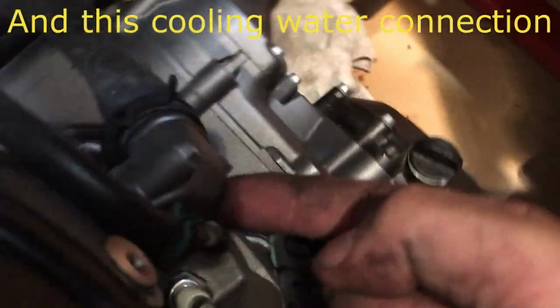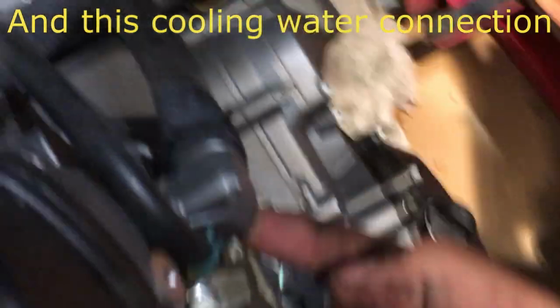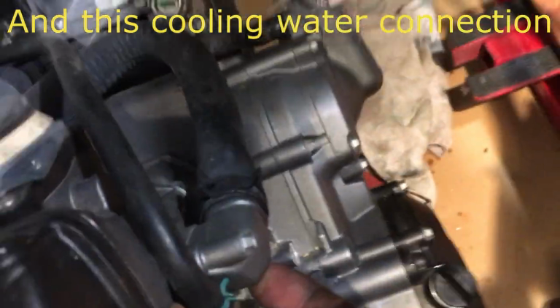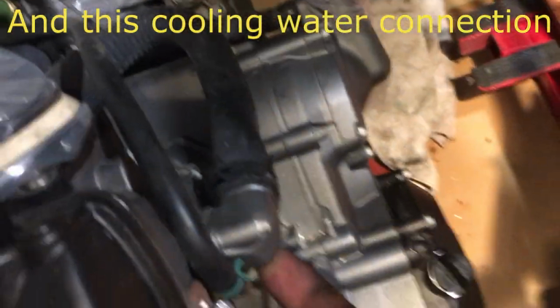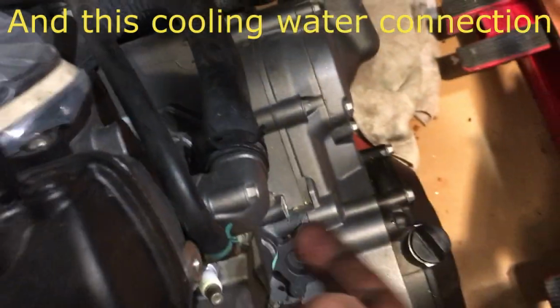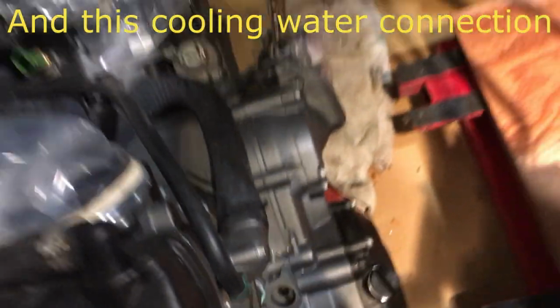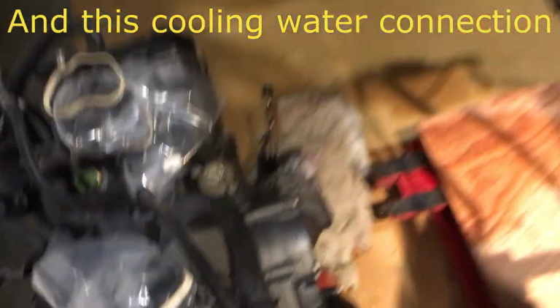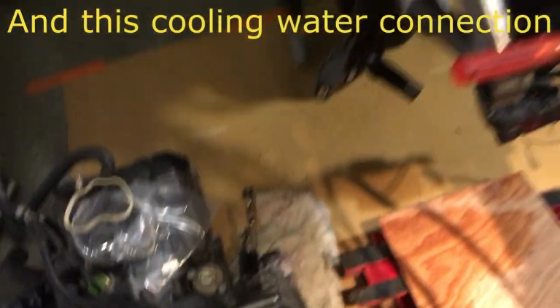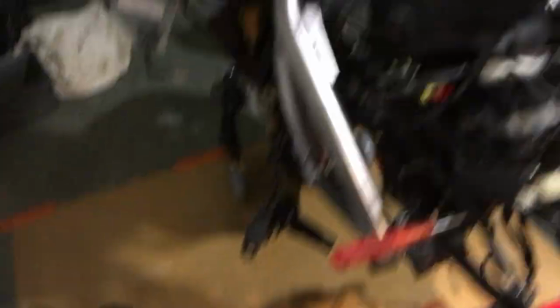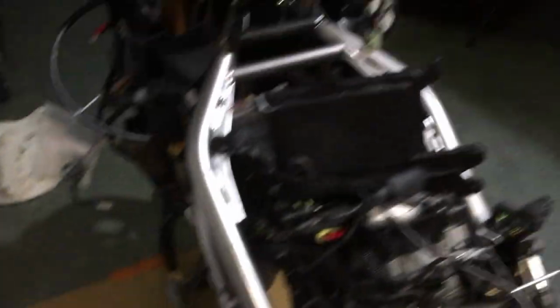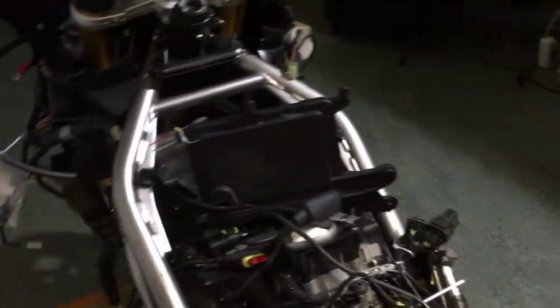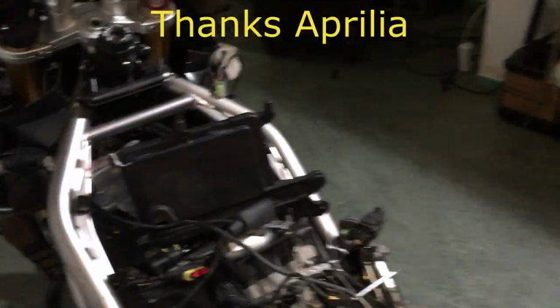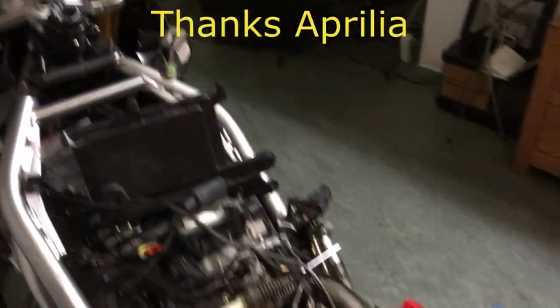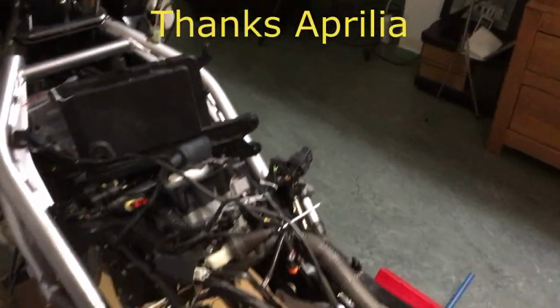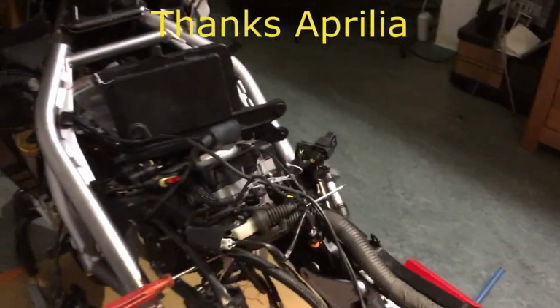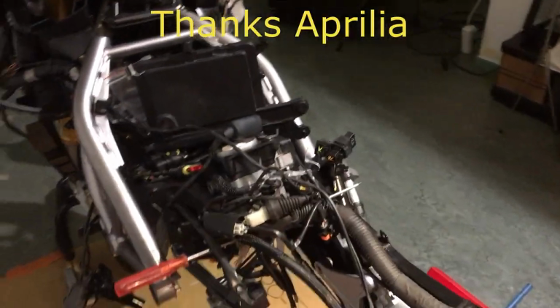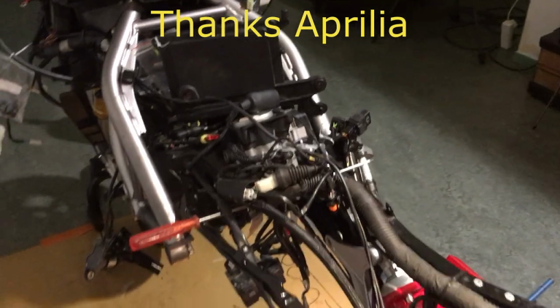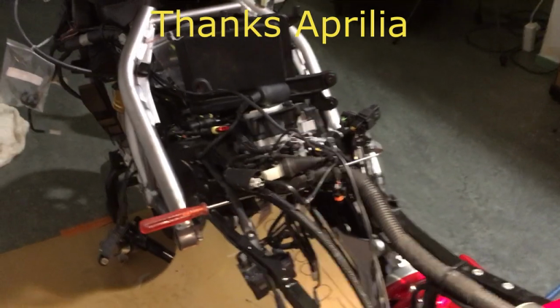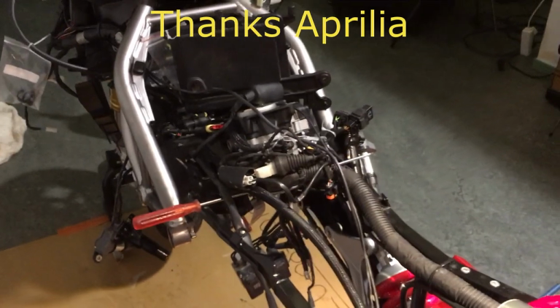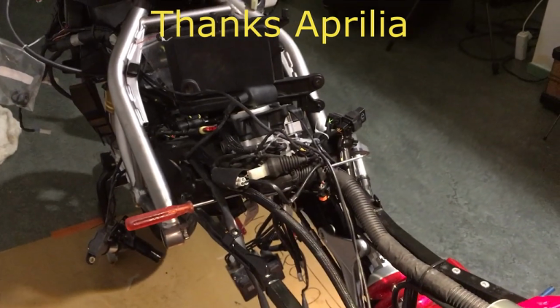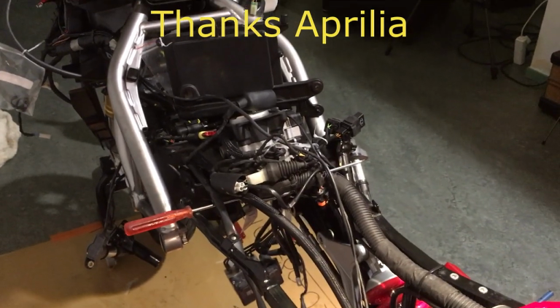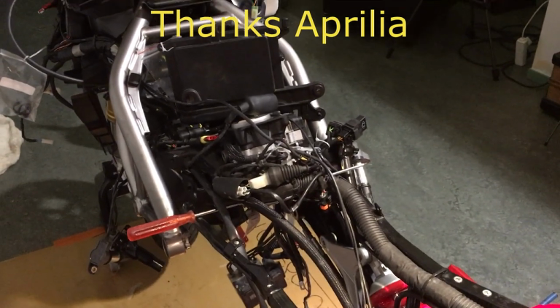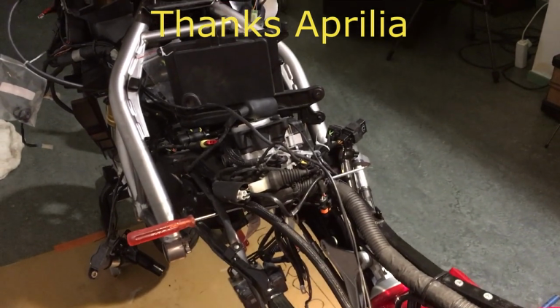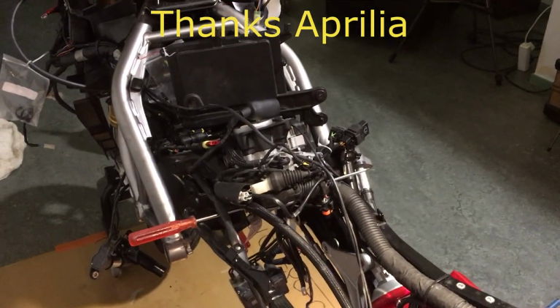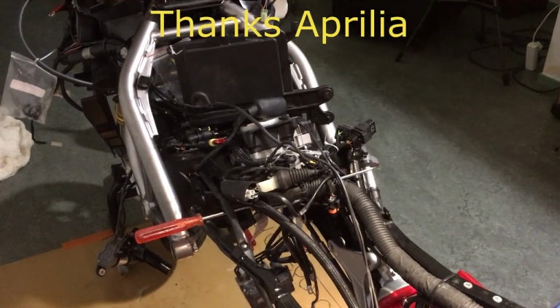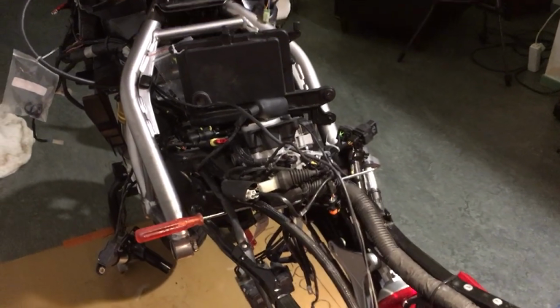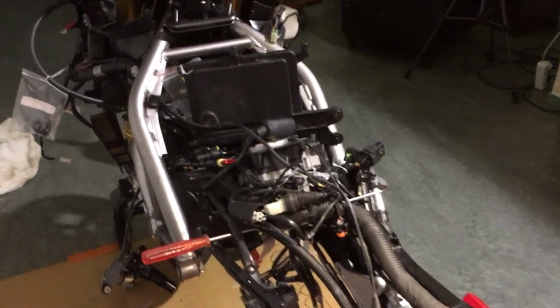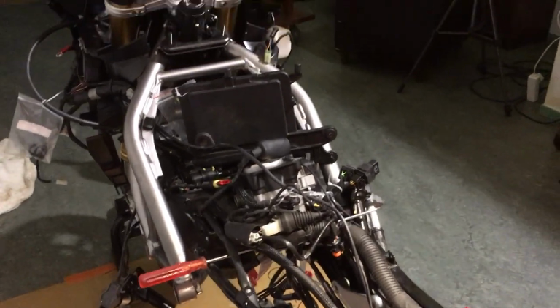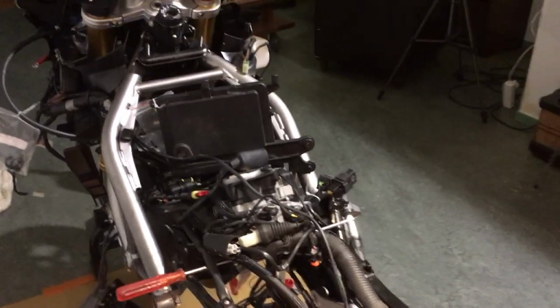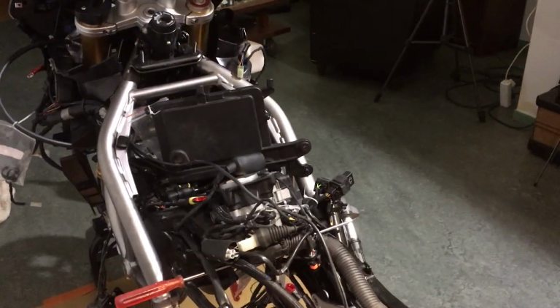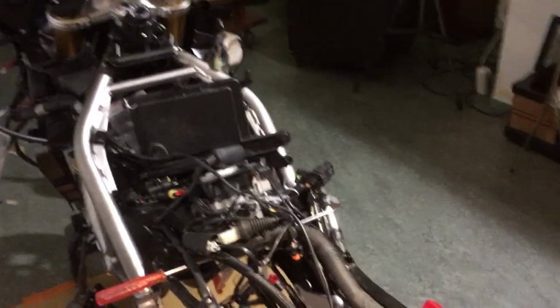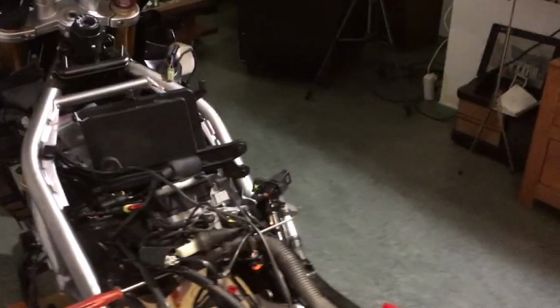That didn't go anywhere. Thank you, Aprilia. This was Joep and Olaf.